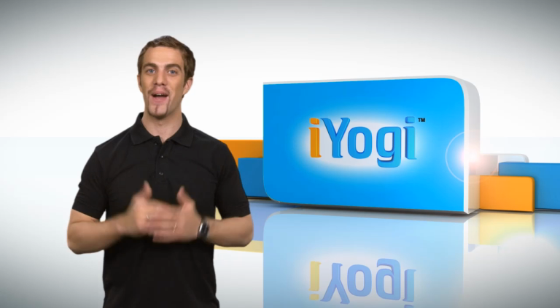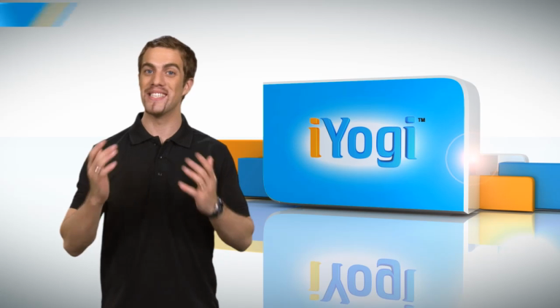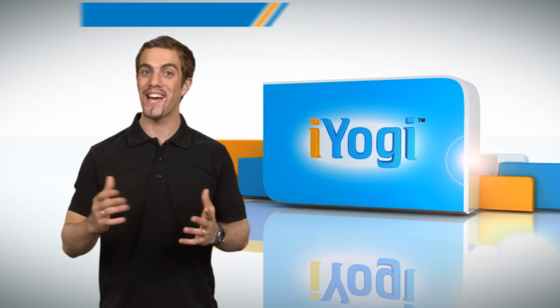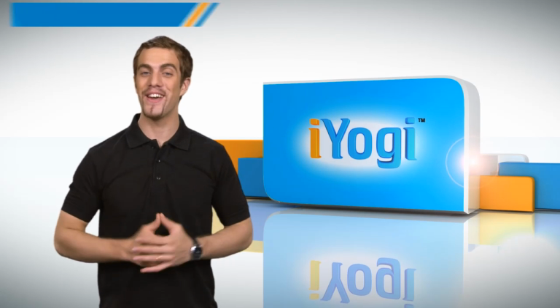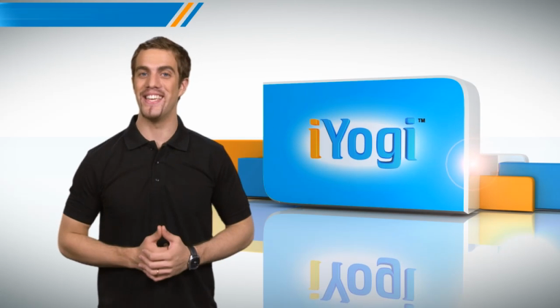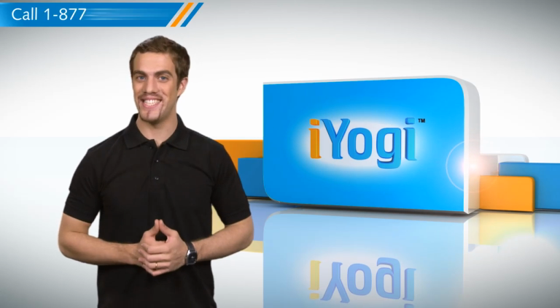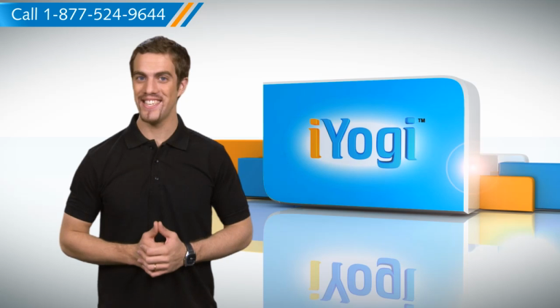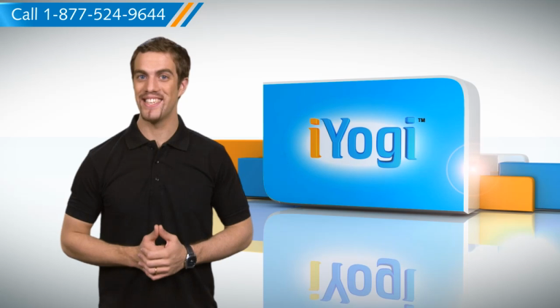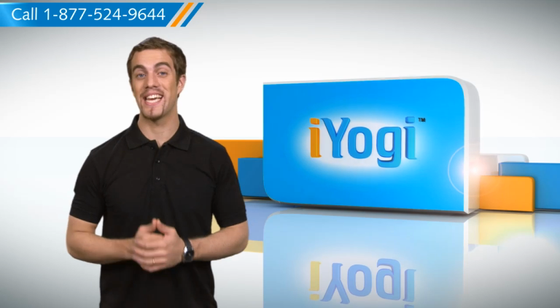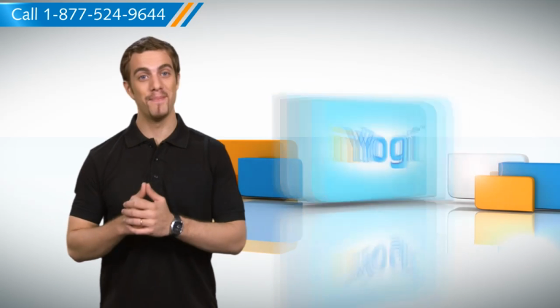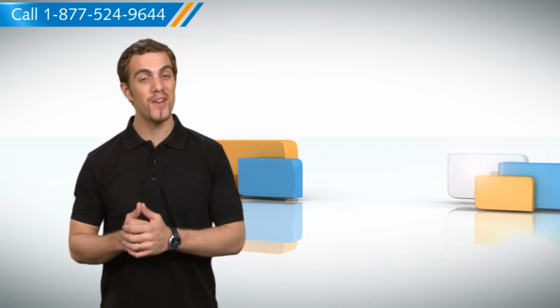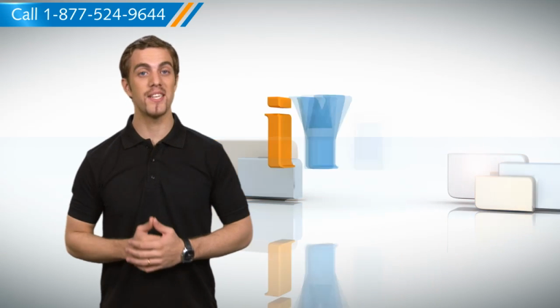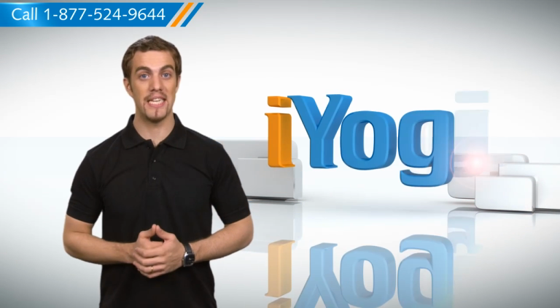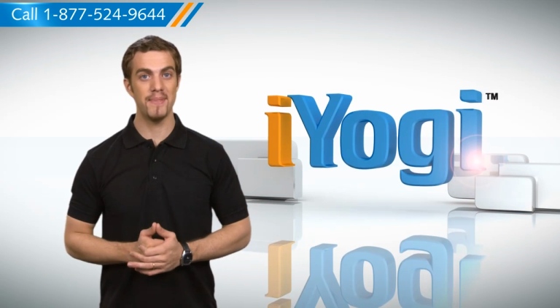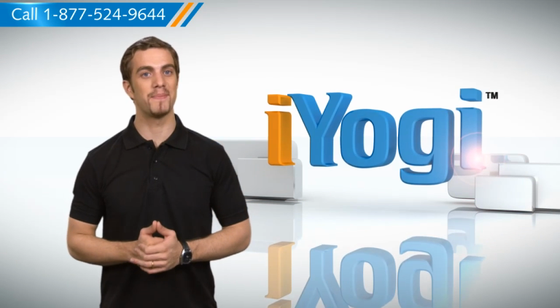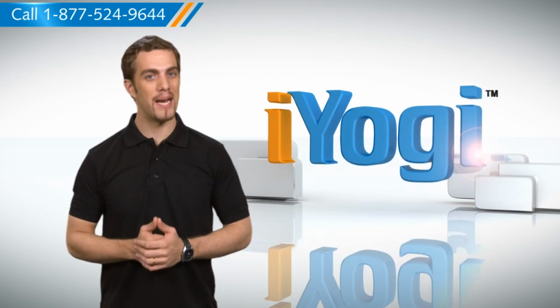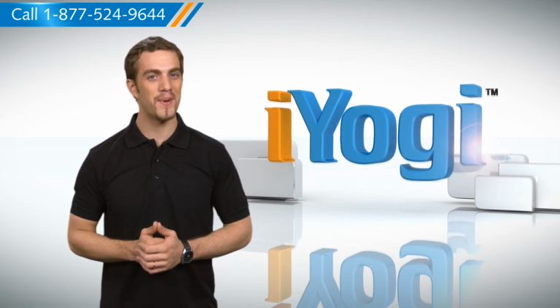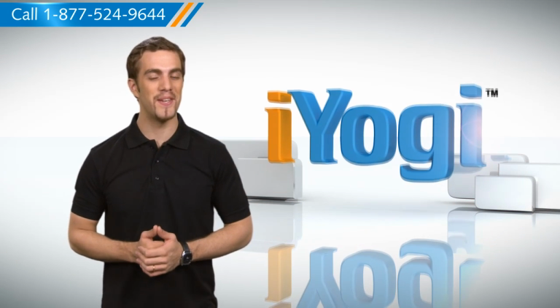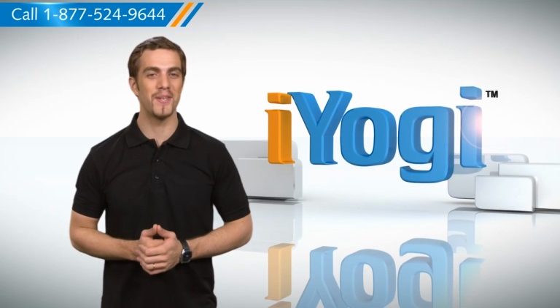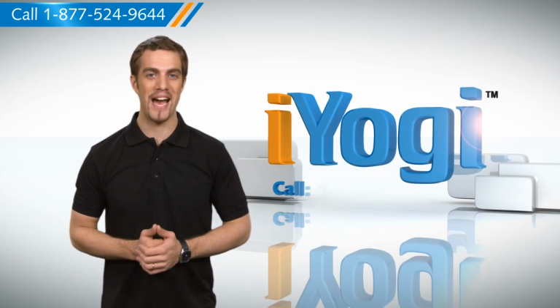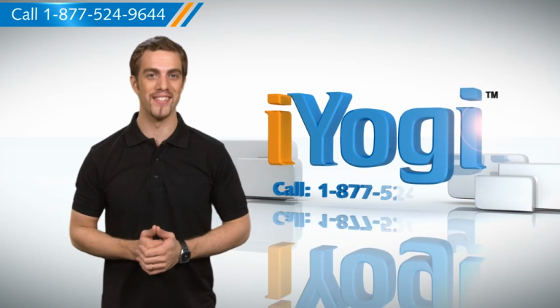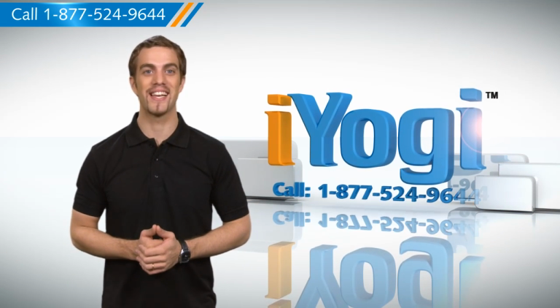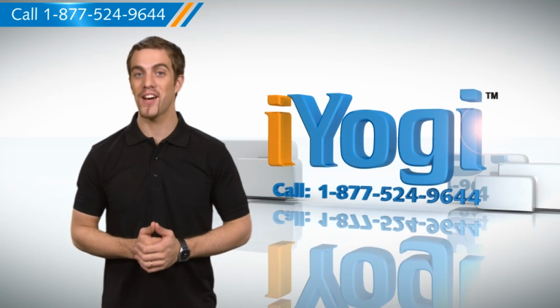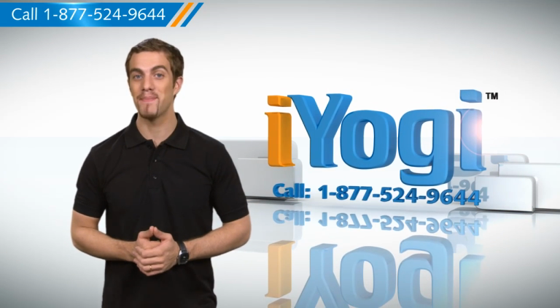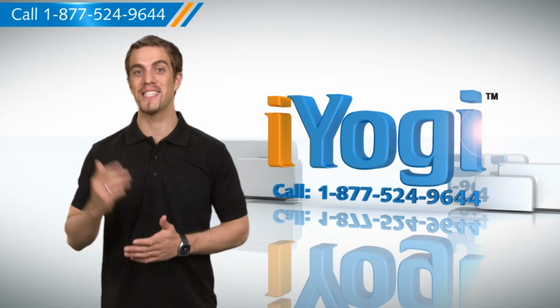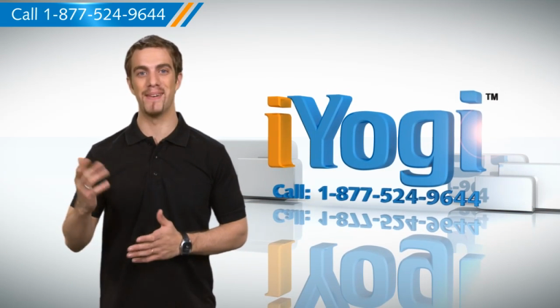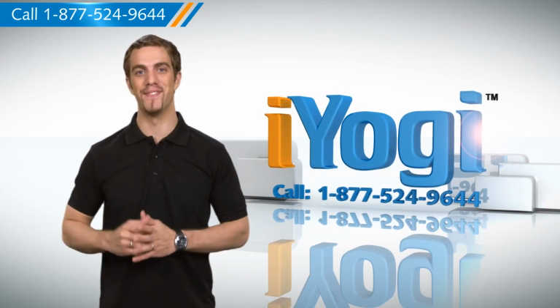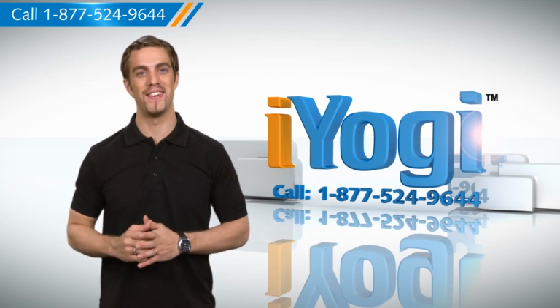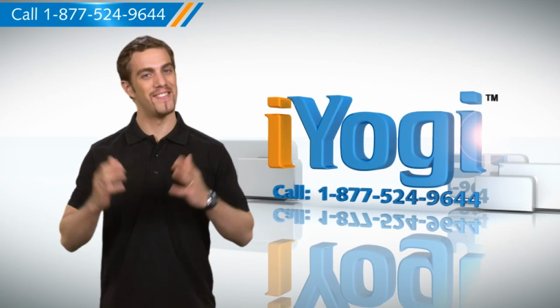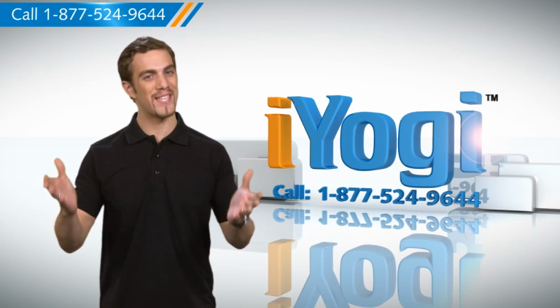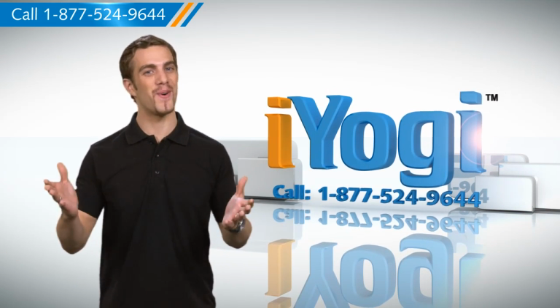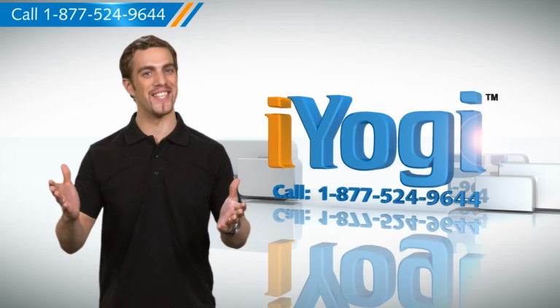Wasn't that quick and easy? To get more such tips, subscribe to our YouTube channel. Click on the button above. Thanks for watching.